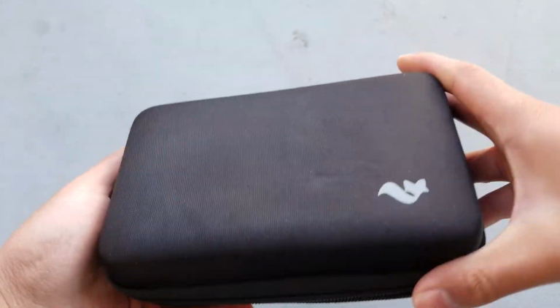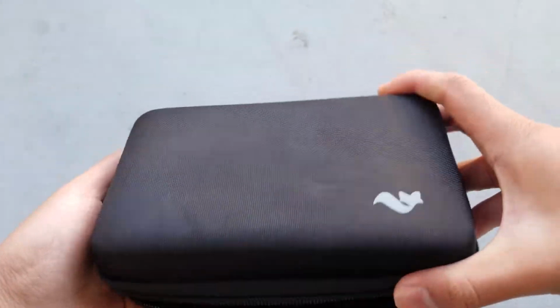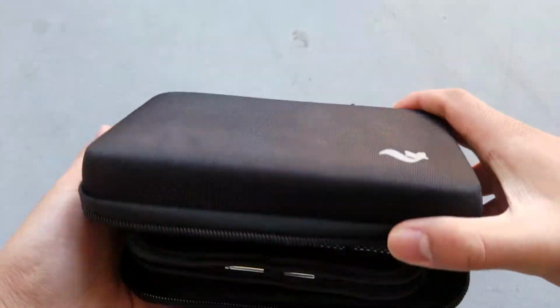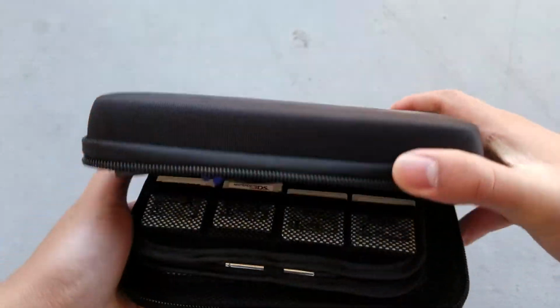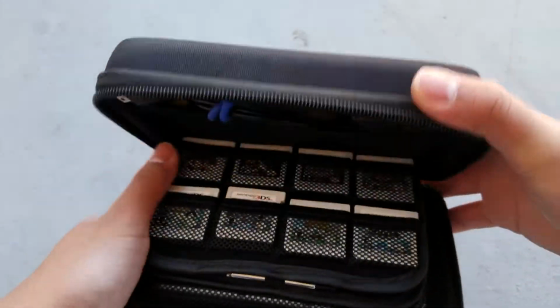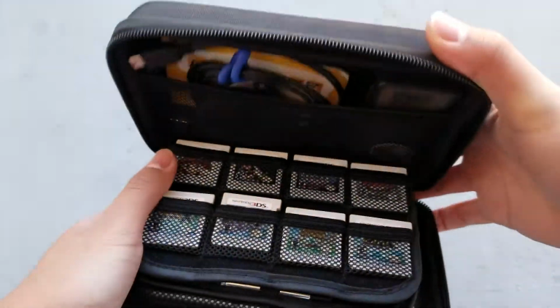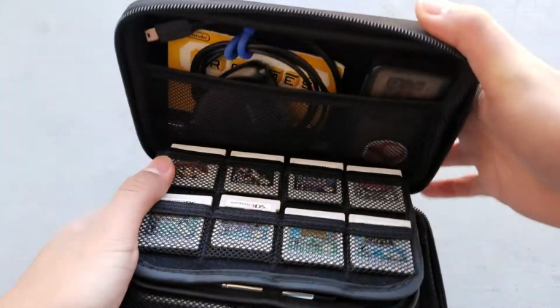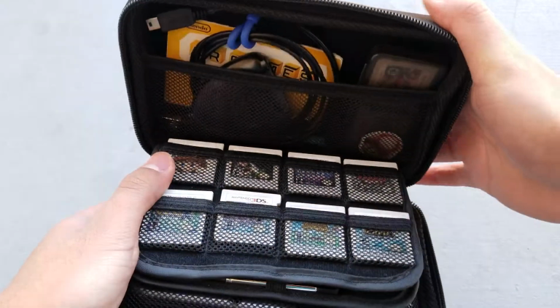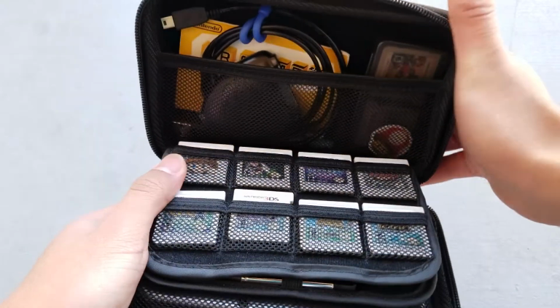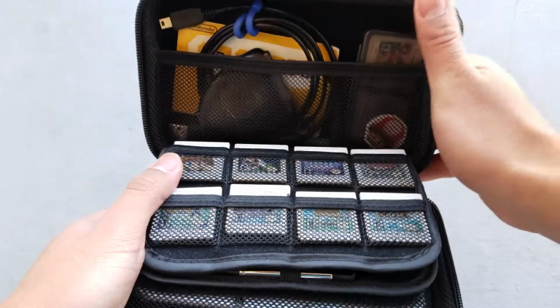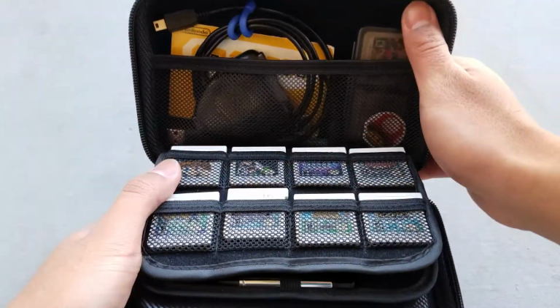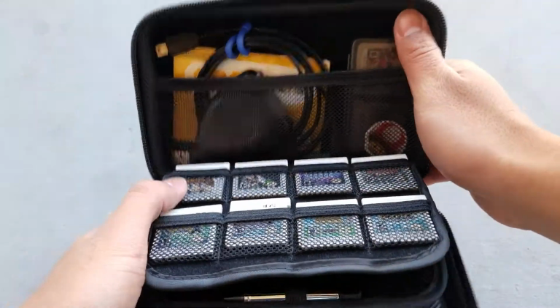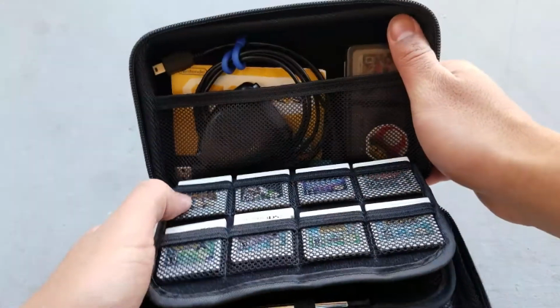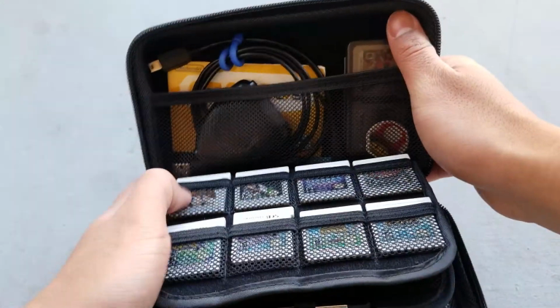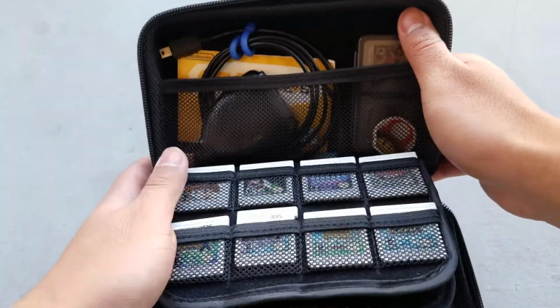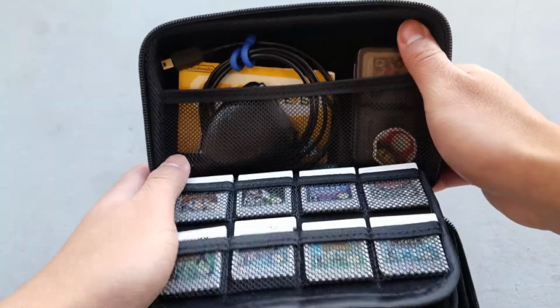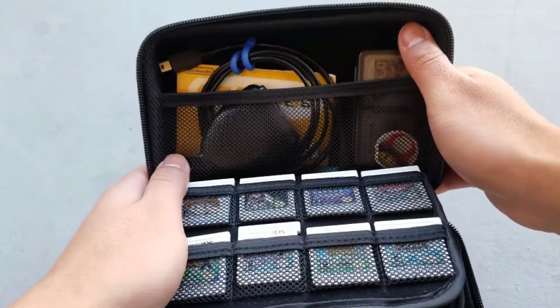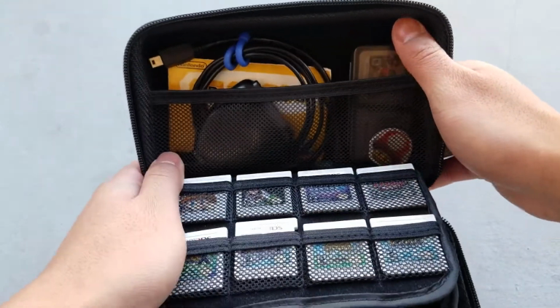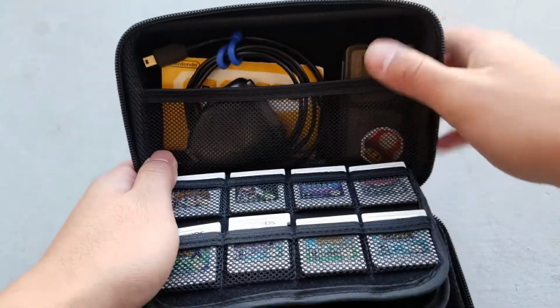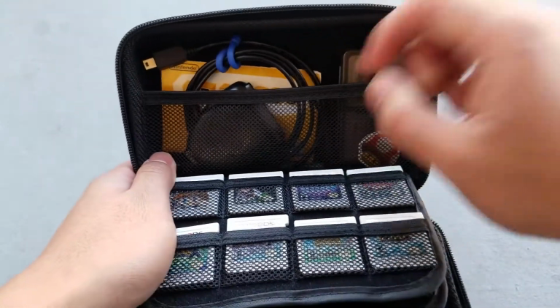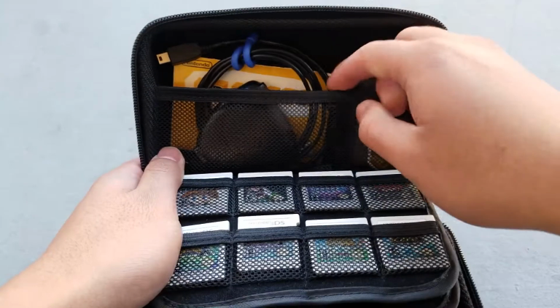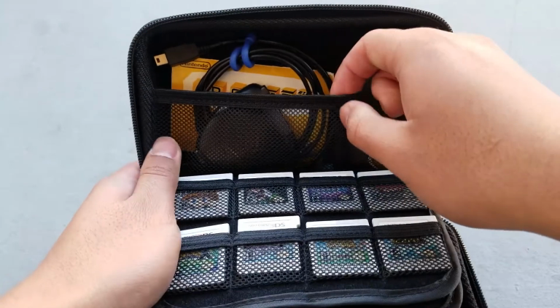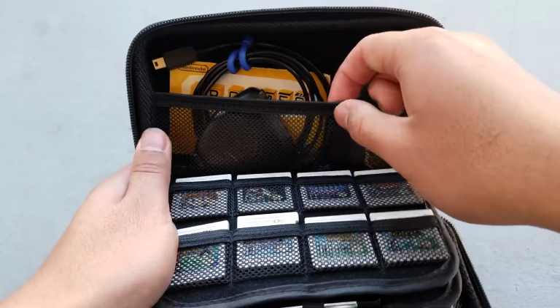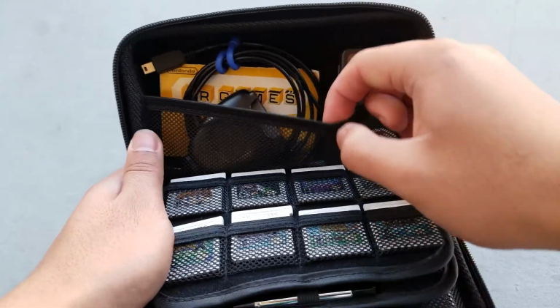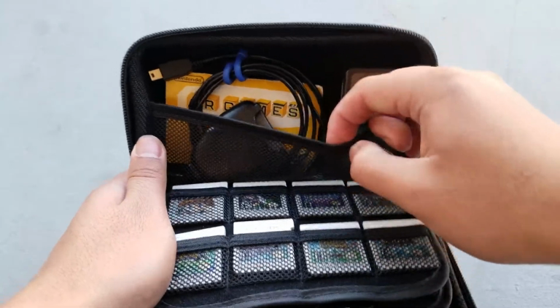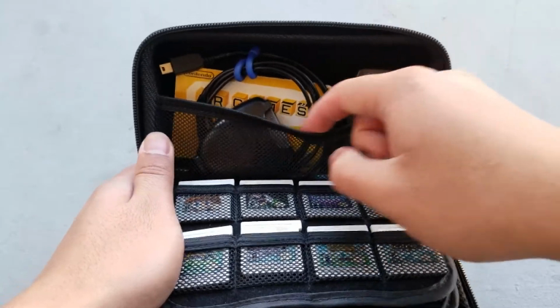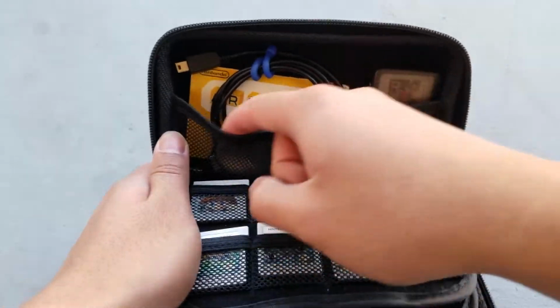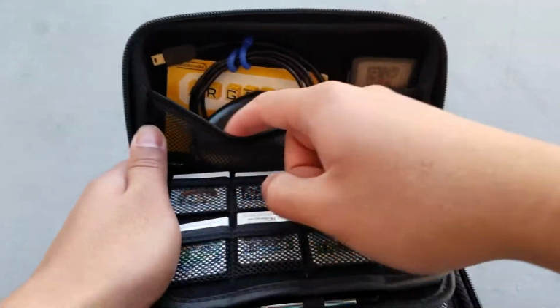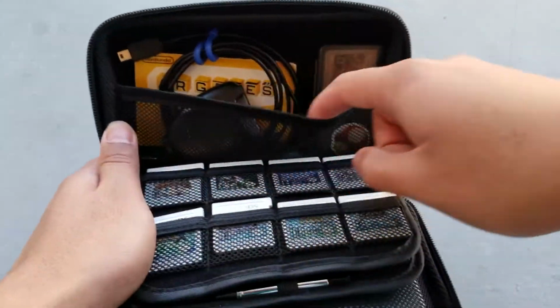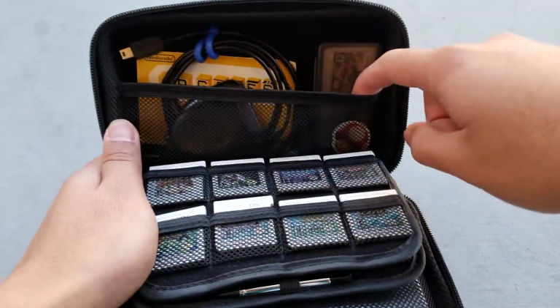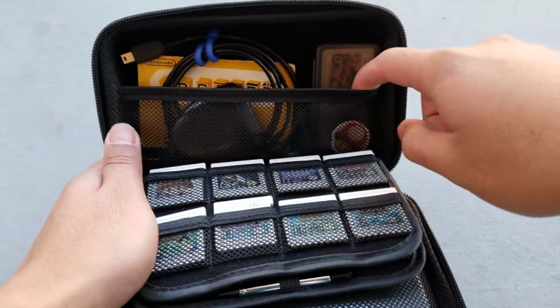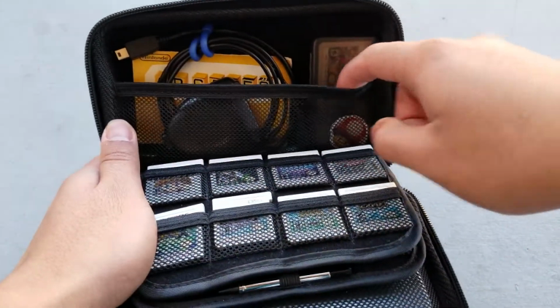When you unzip the case, you are greeted with the game holders and accessories. On the top of the case, you get a decently large mesh pocket to hold your accessories.